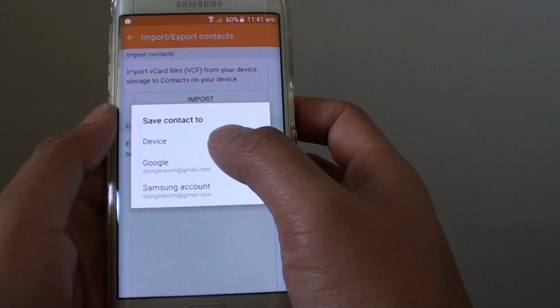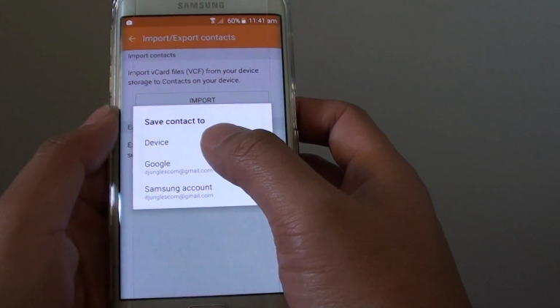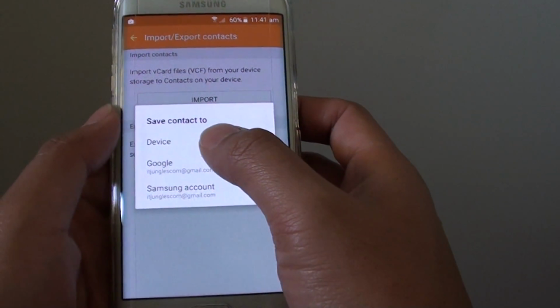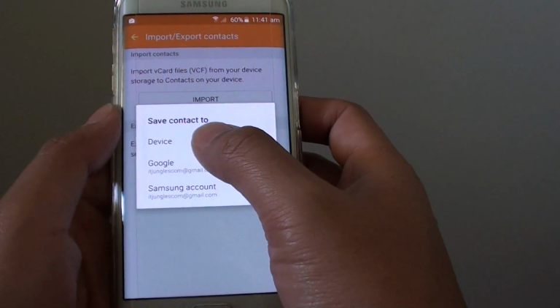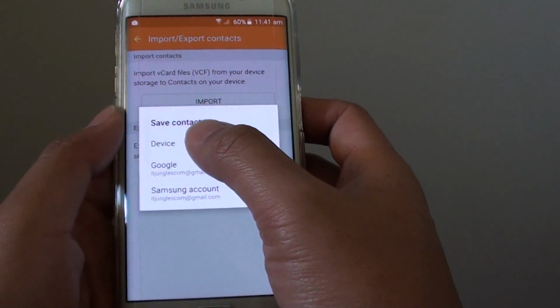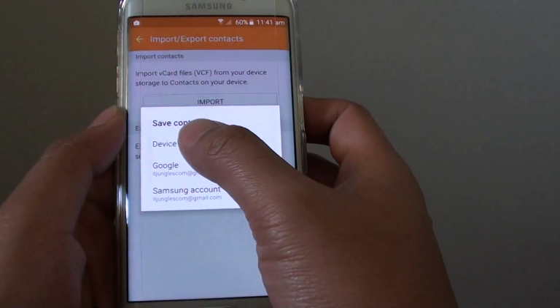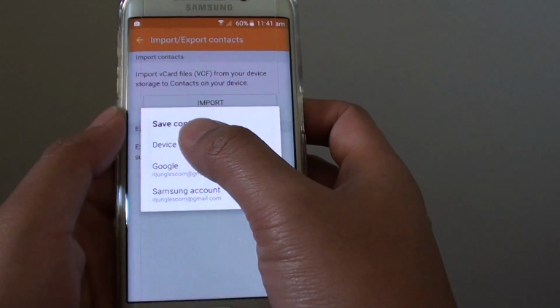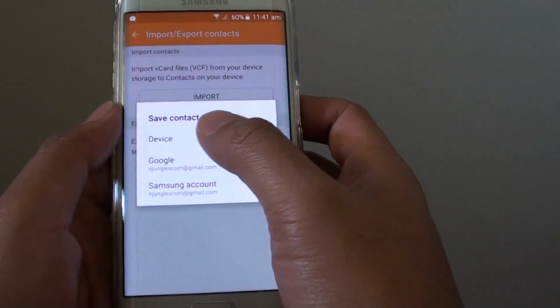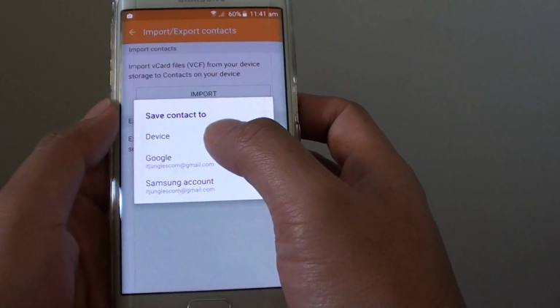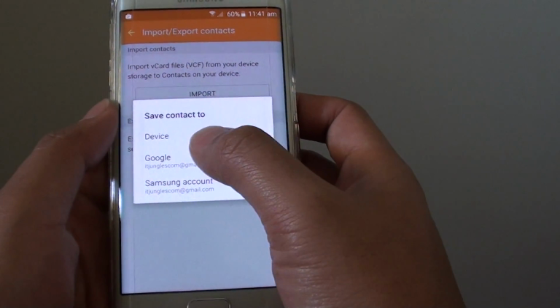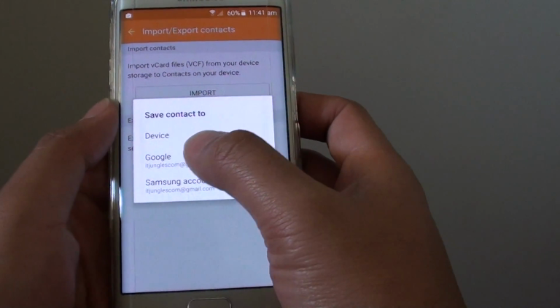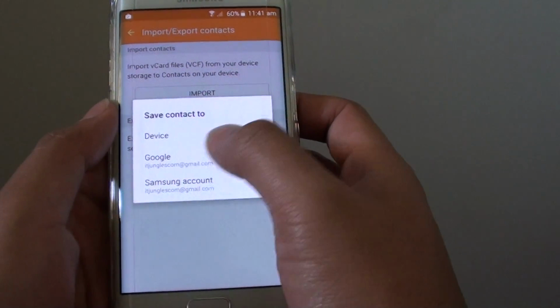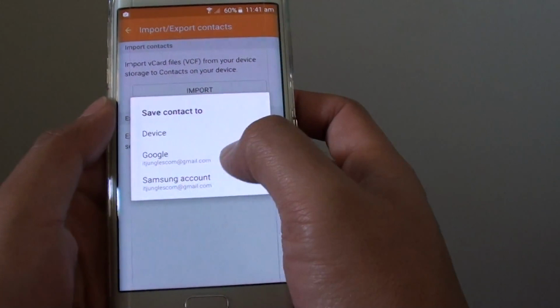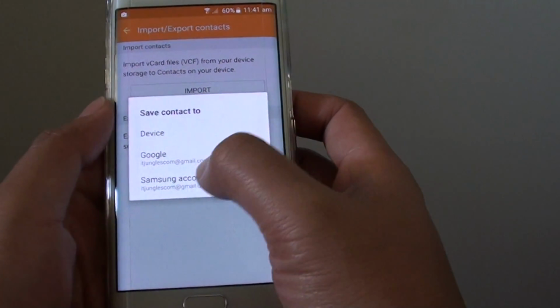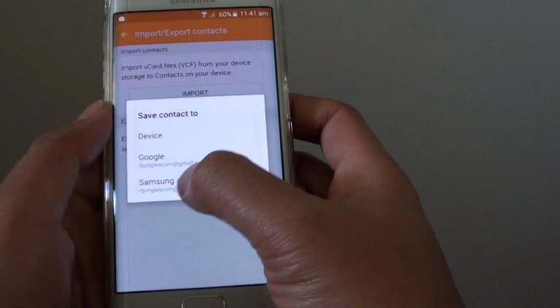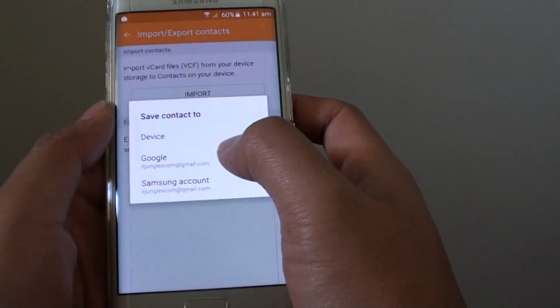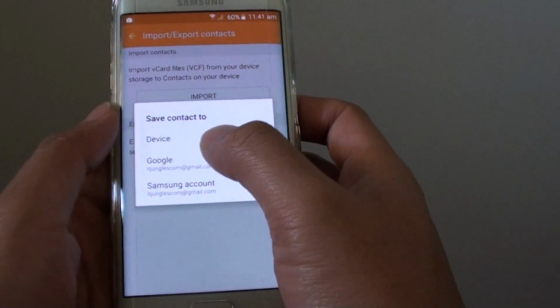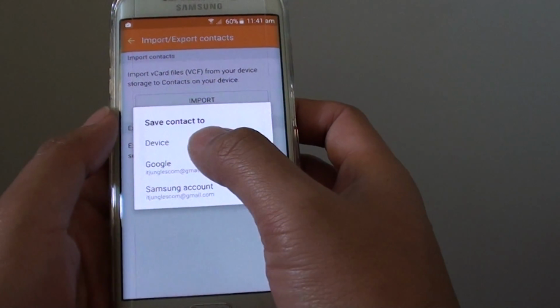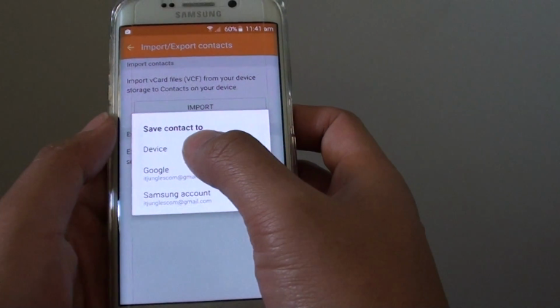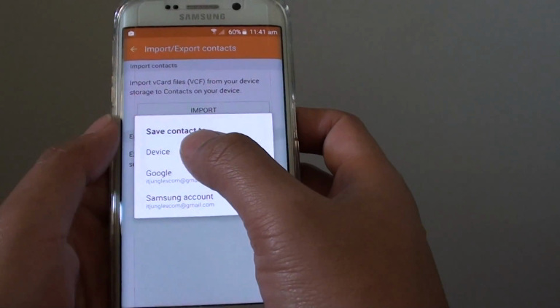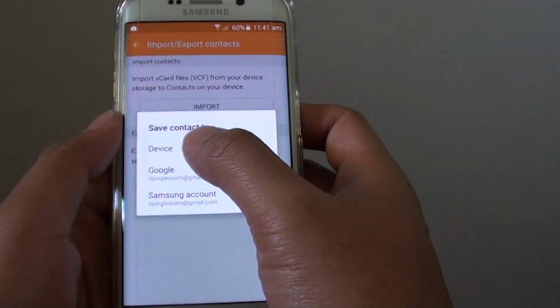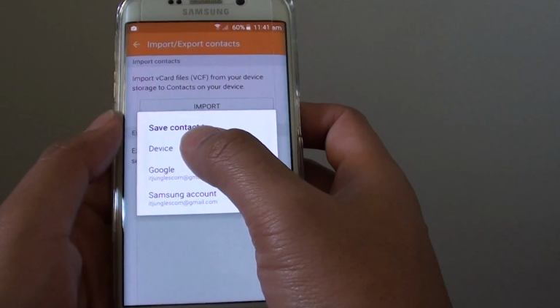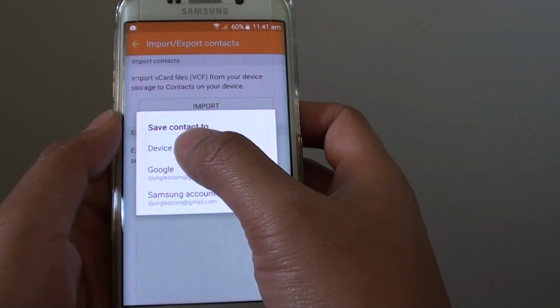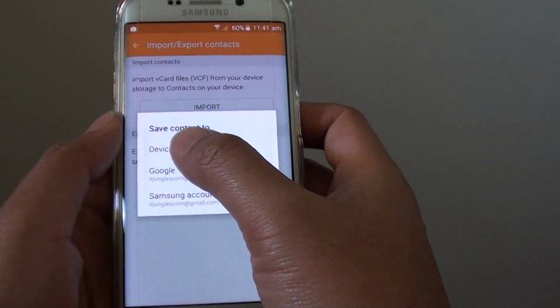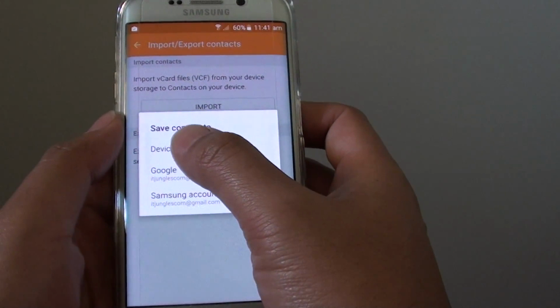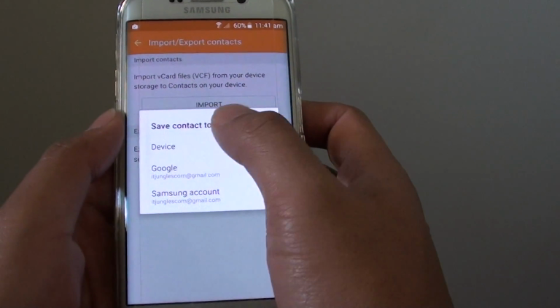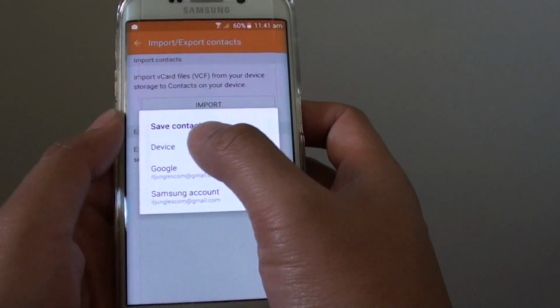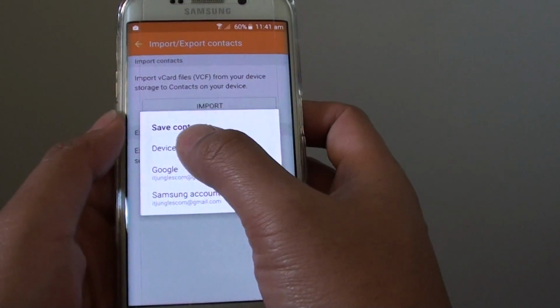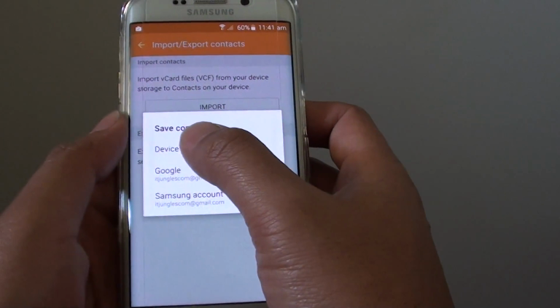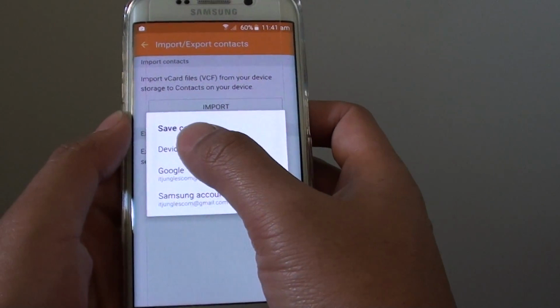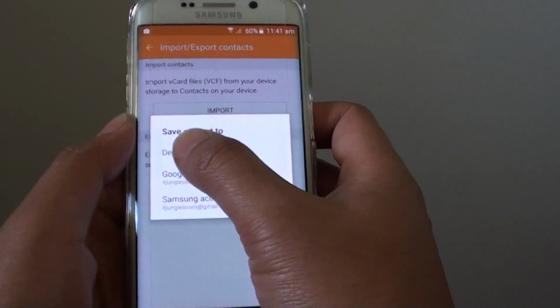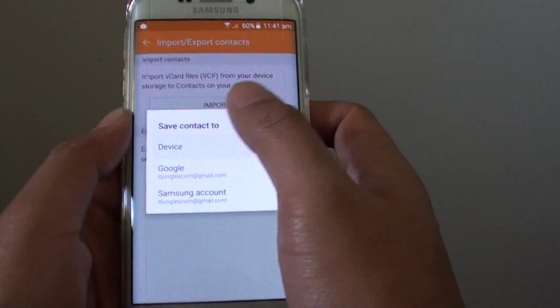You can either save it to the device, Google account, or Samsung account. So choose one of the options — I will choose device.